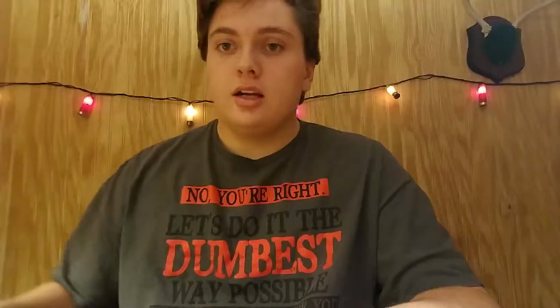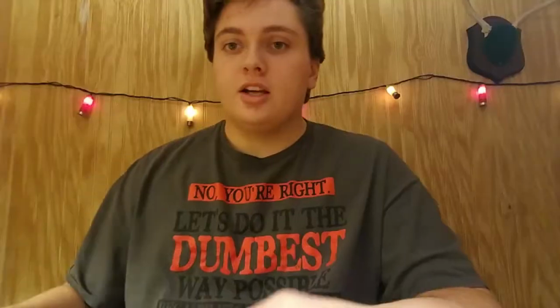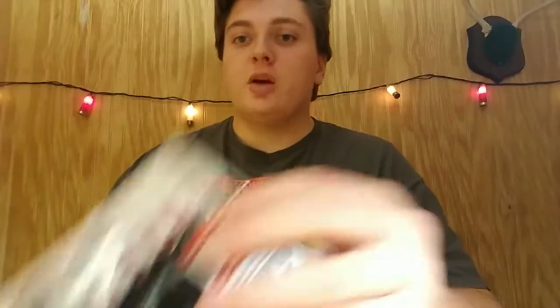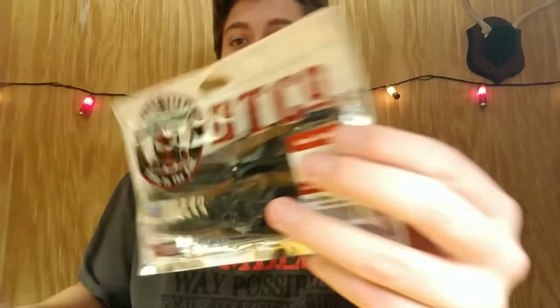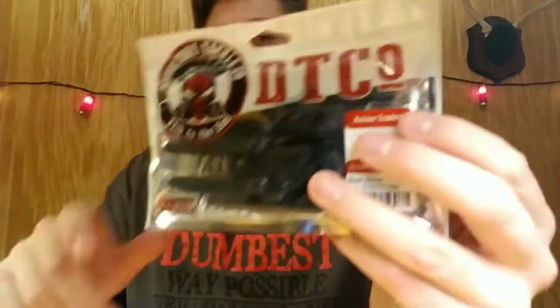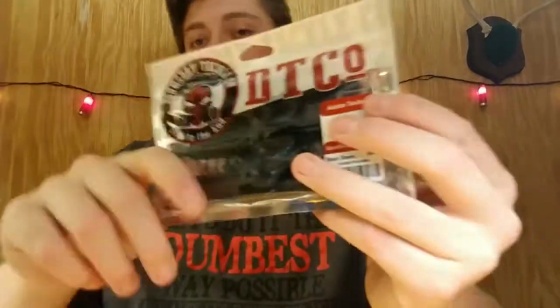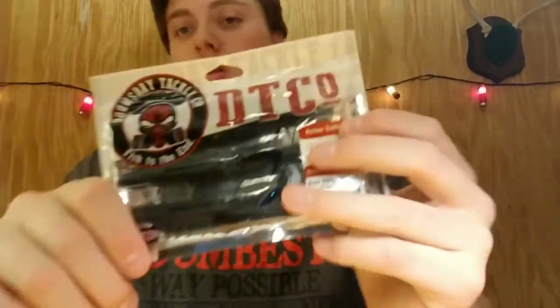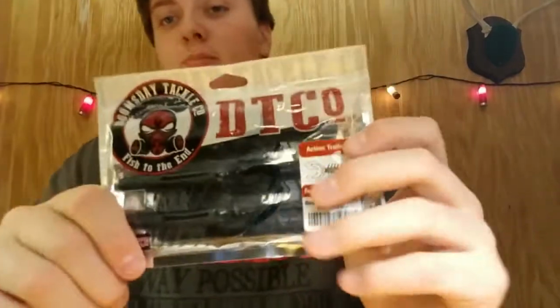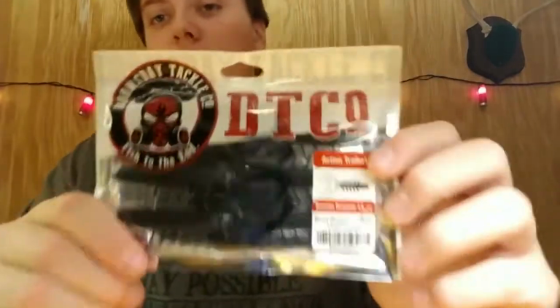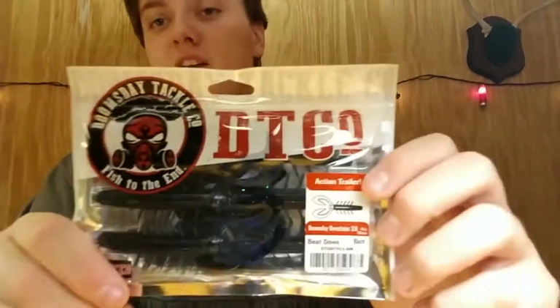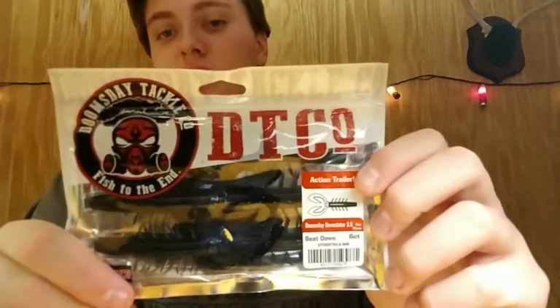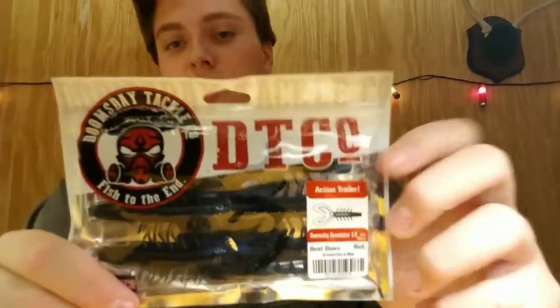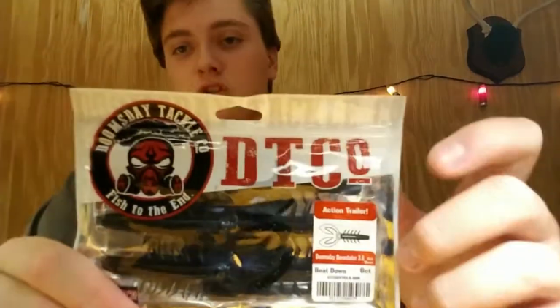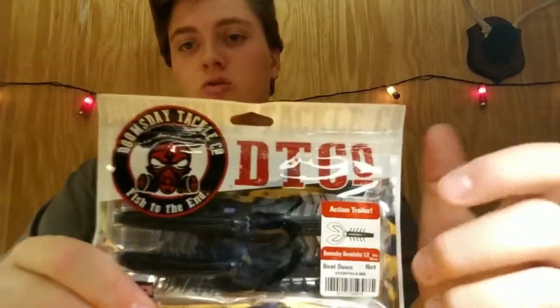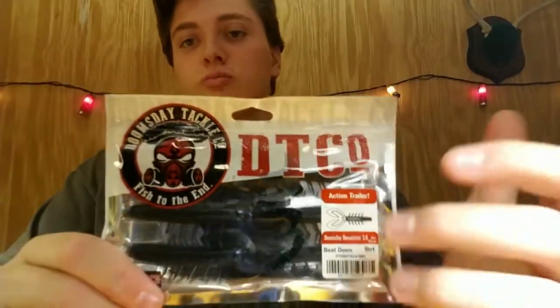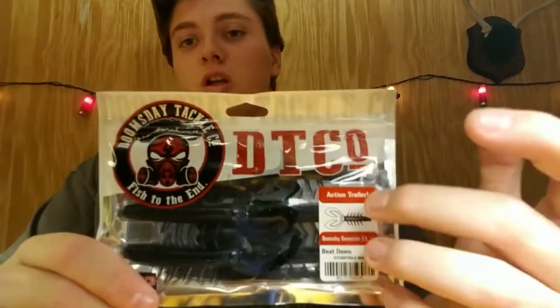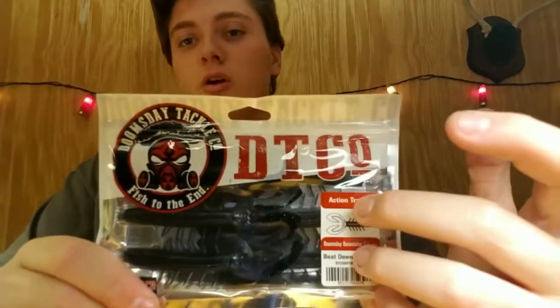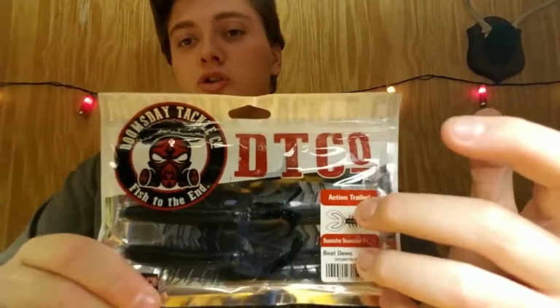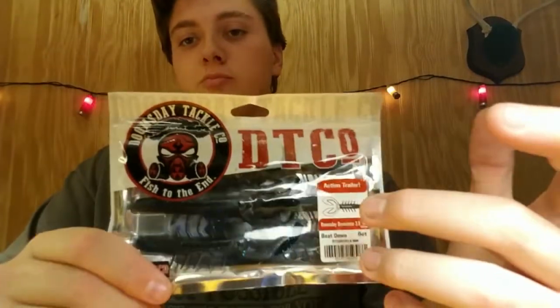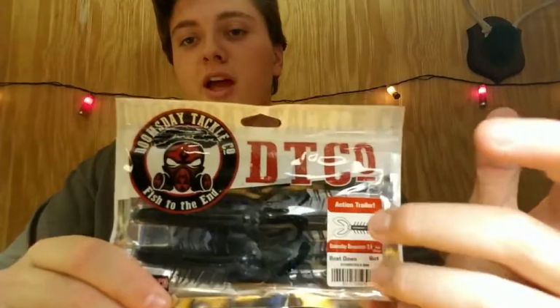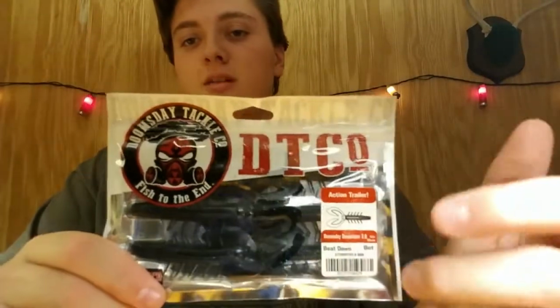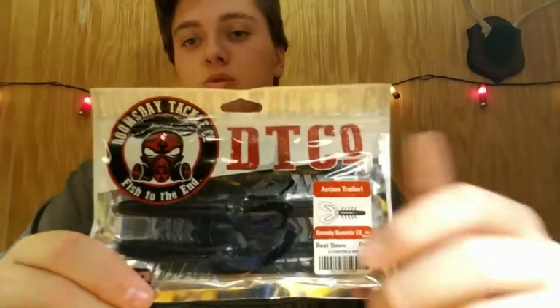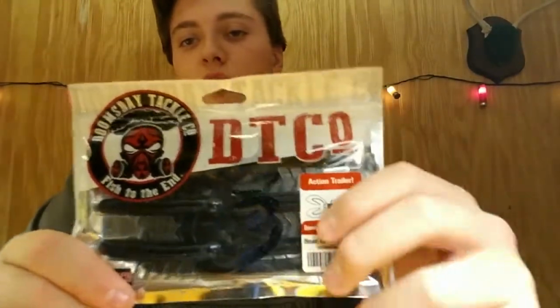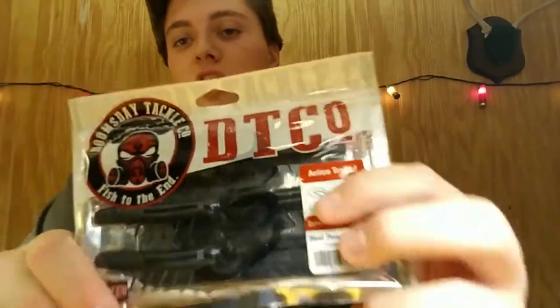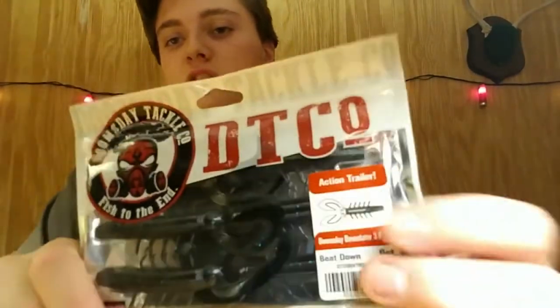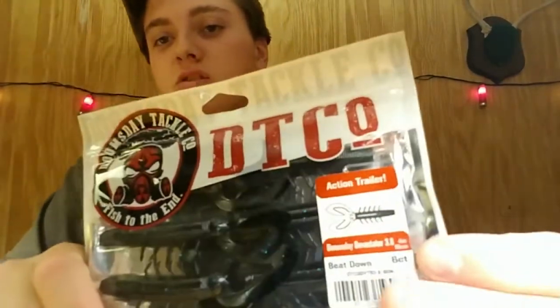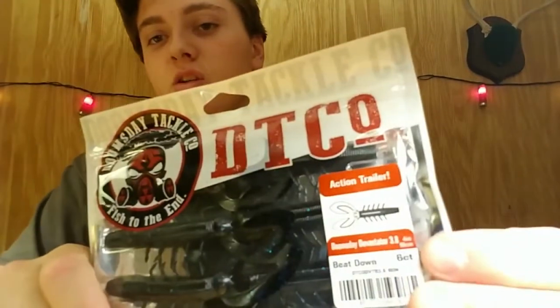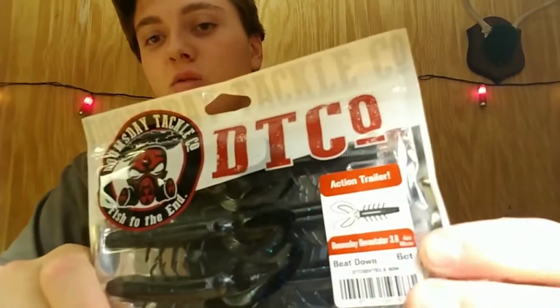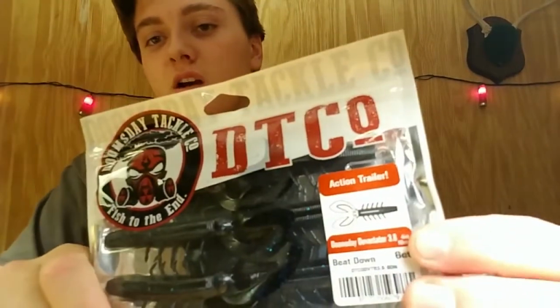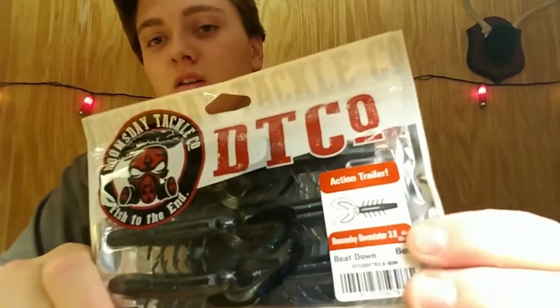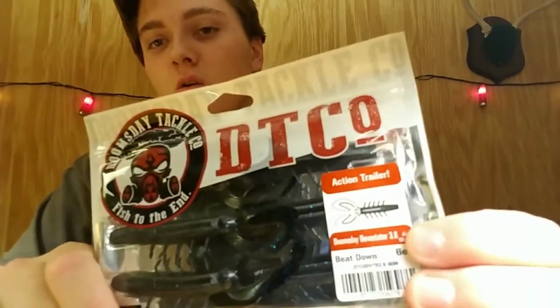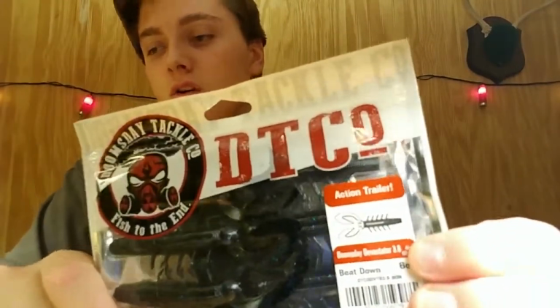Next we have the Assorted Plastics — pretty much just black and blue craws as you can see over there in the corner.